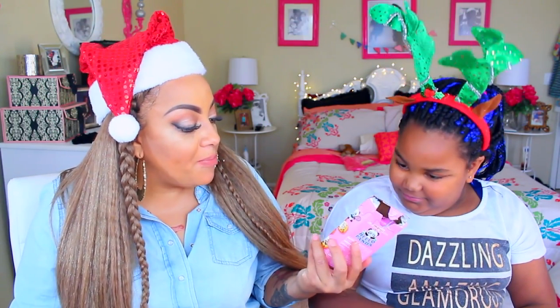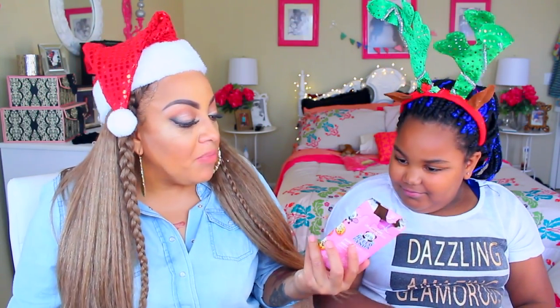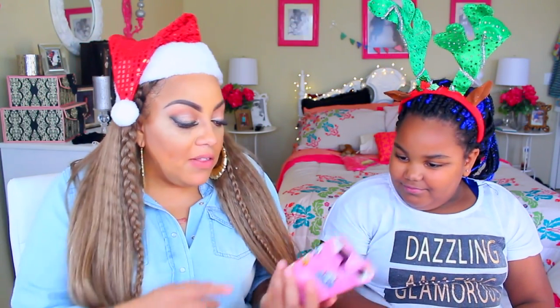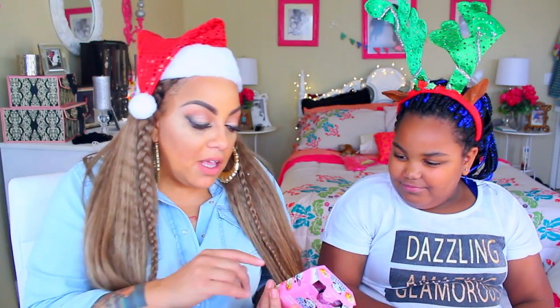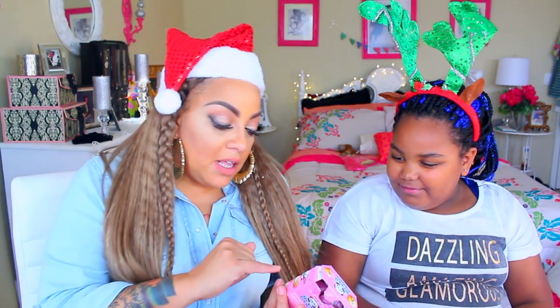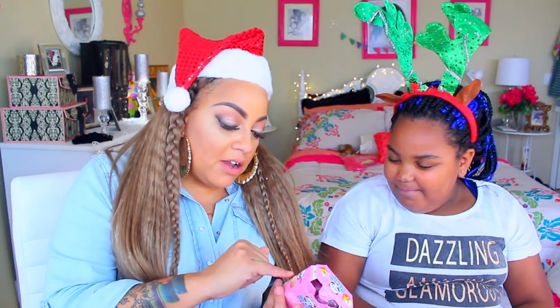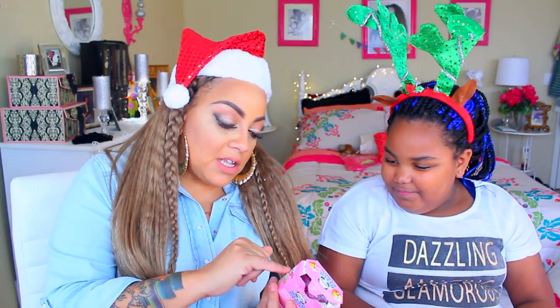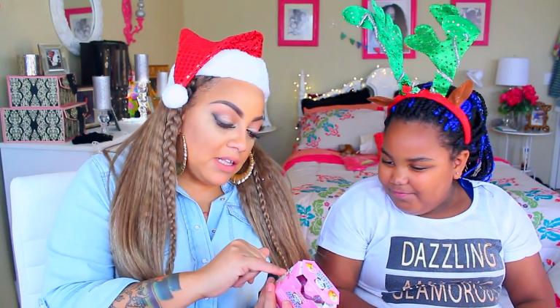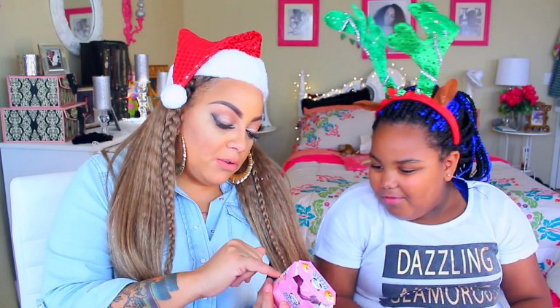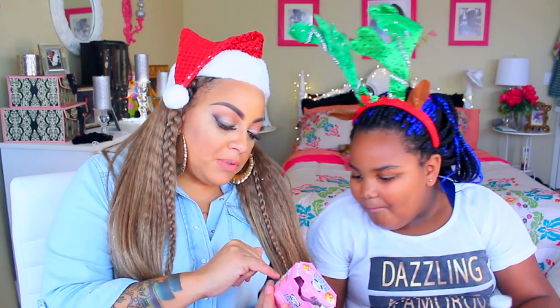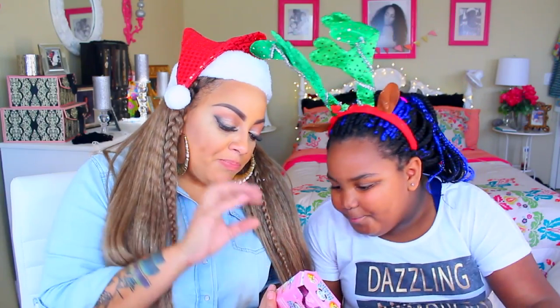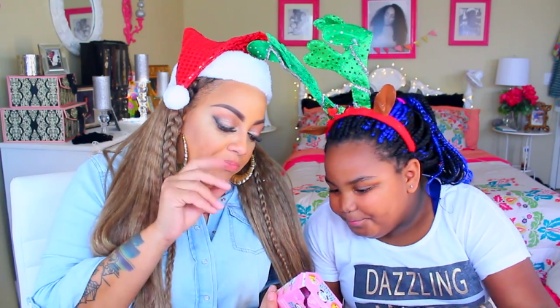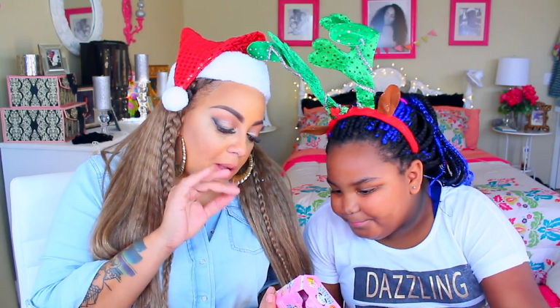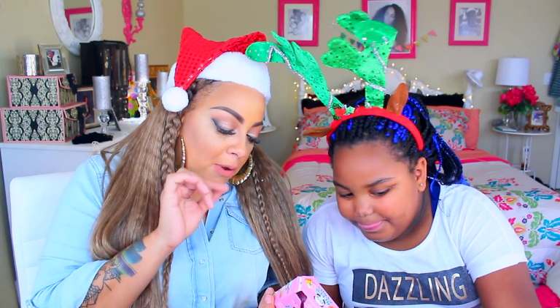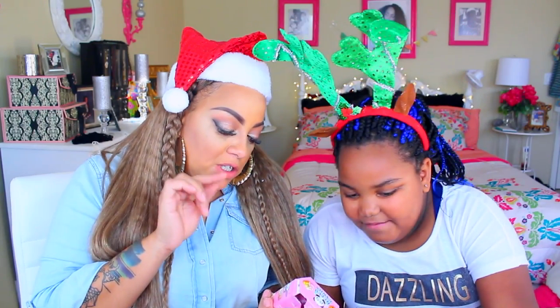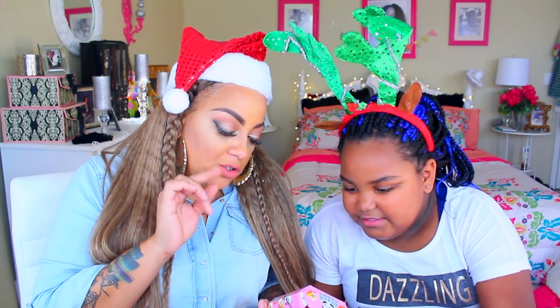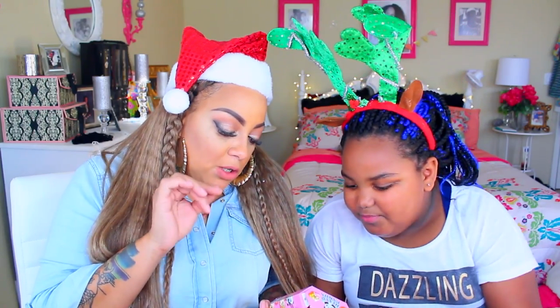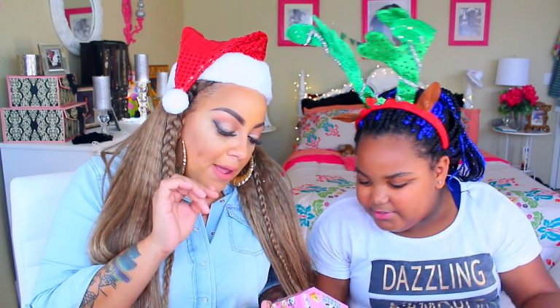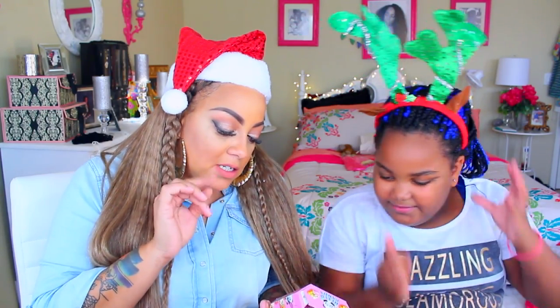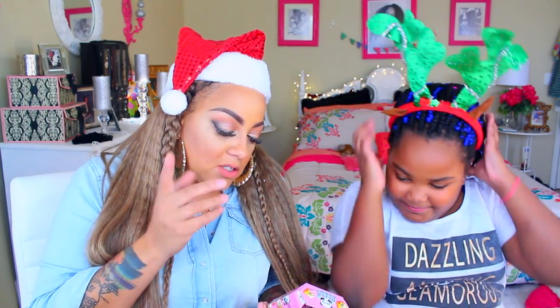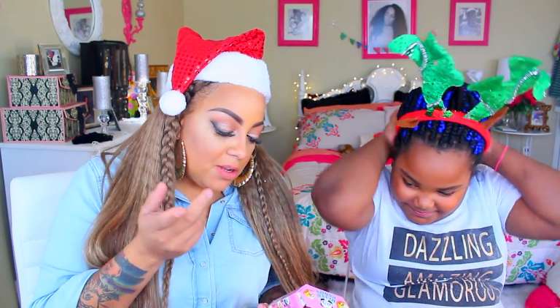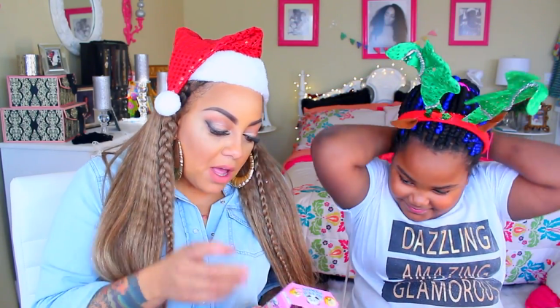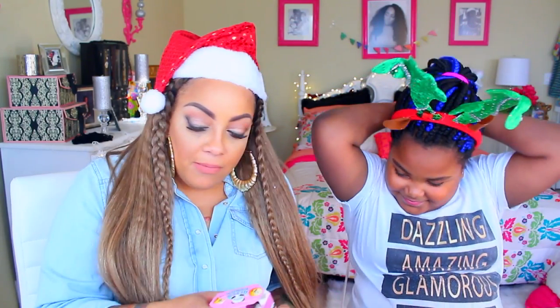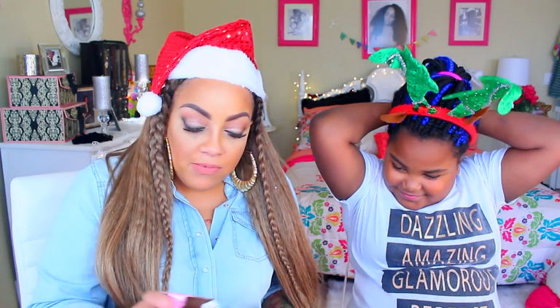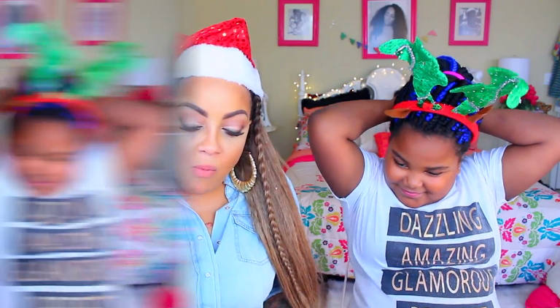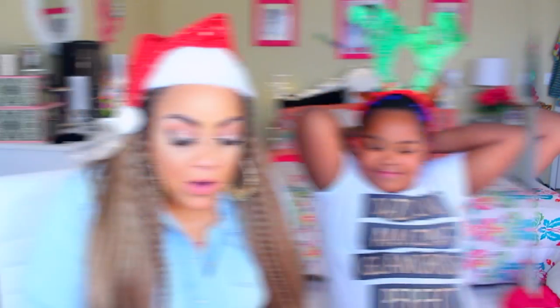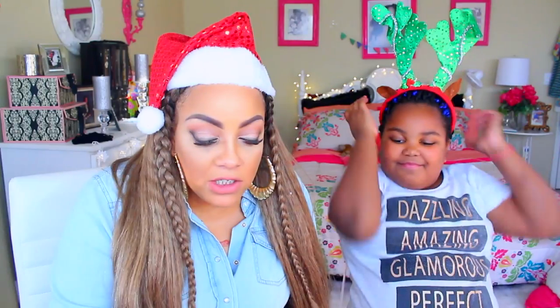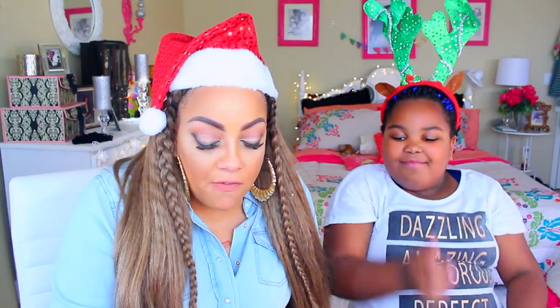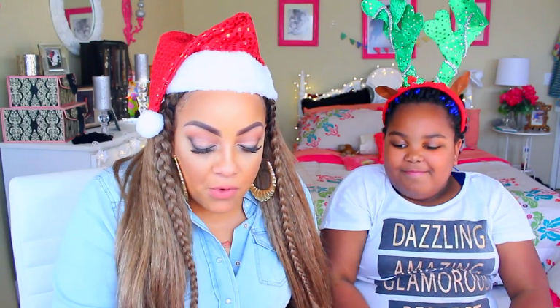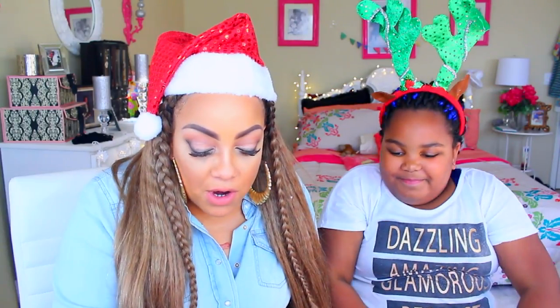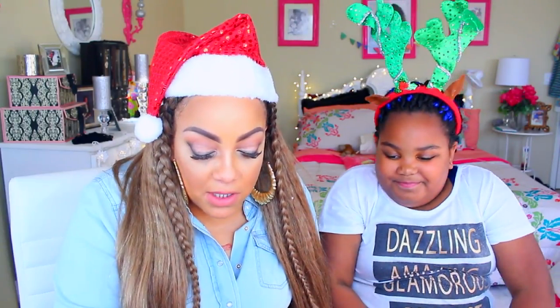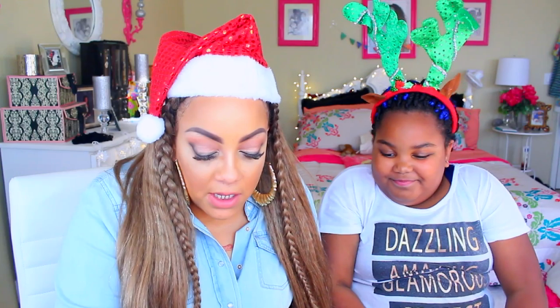Yeah, they're cute. It's a cute little box too — I like the whole packaging. And there are little panda creatures on them.